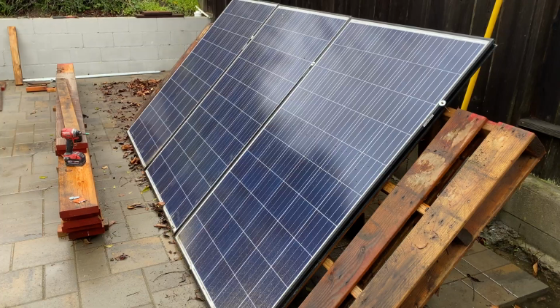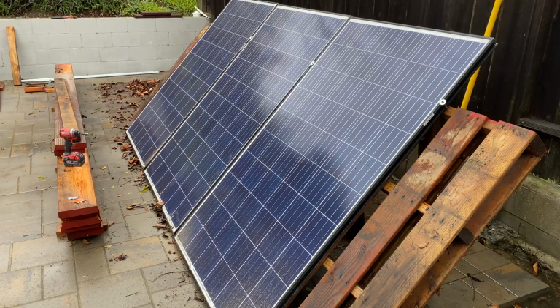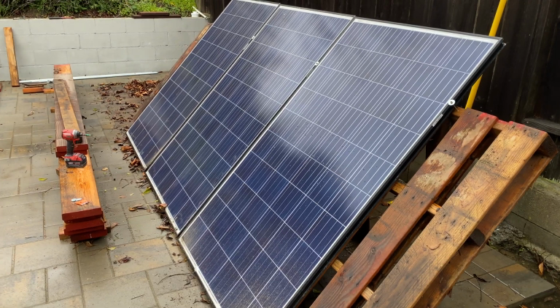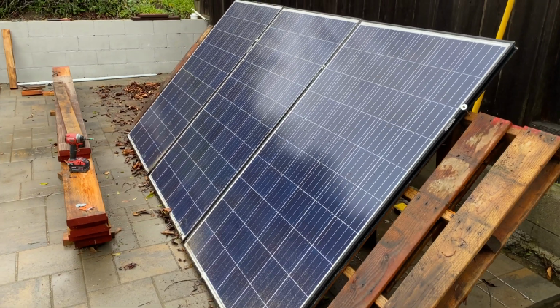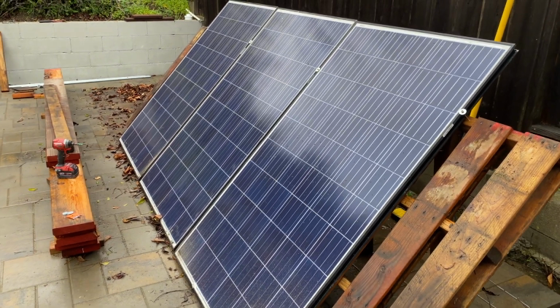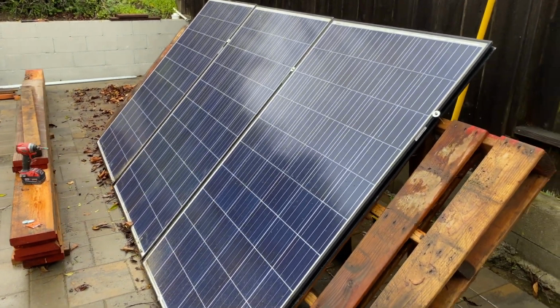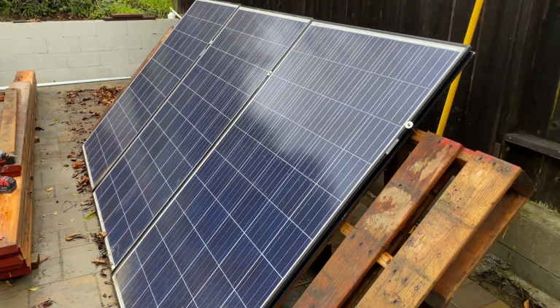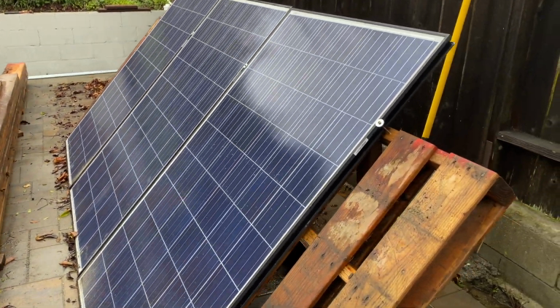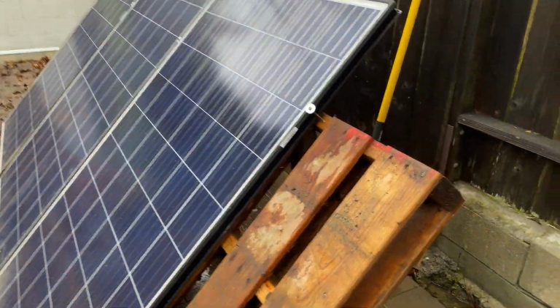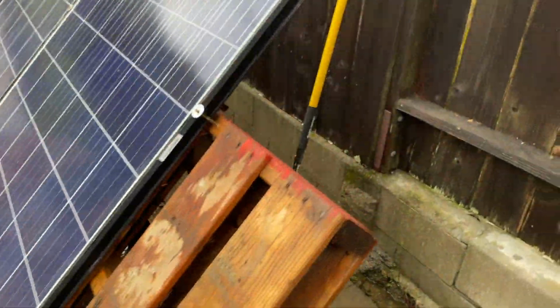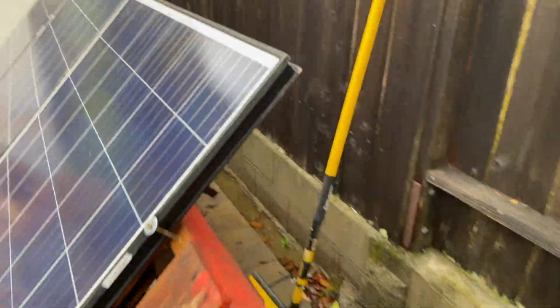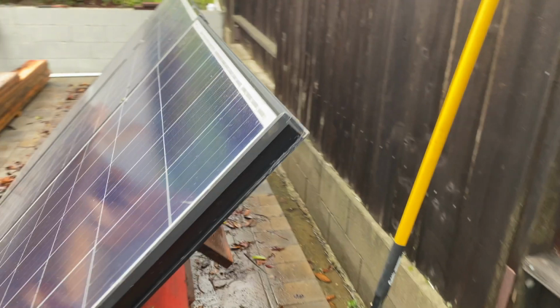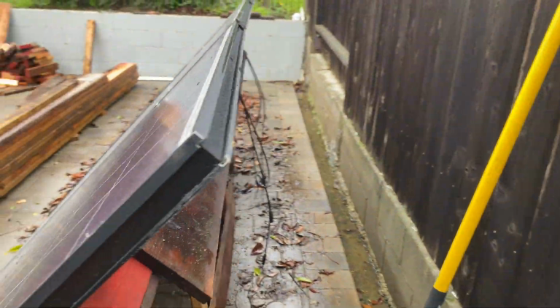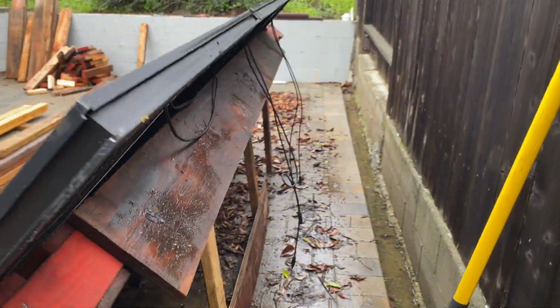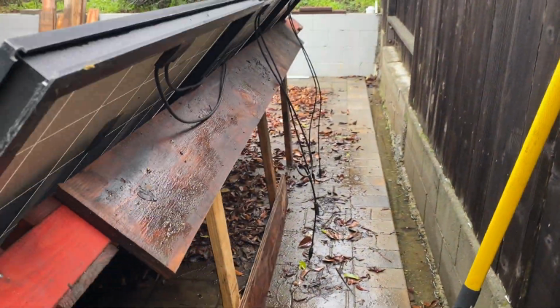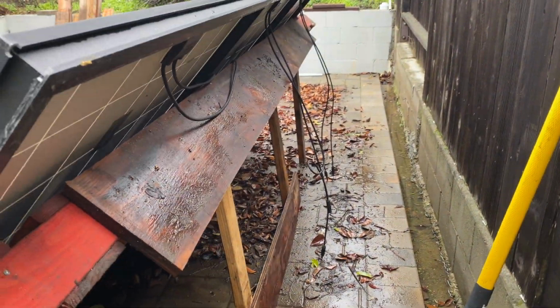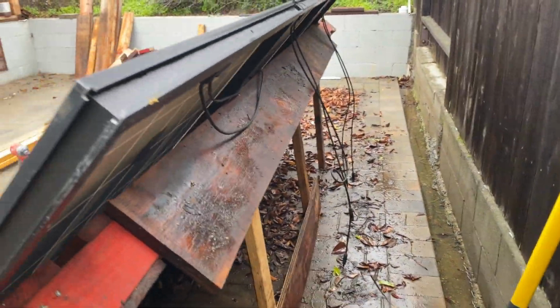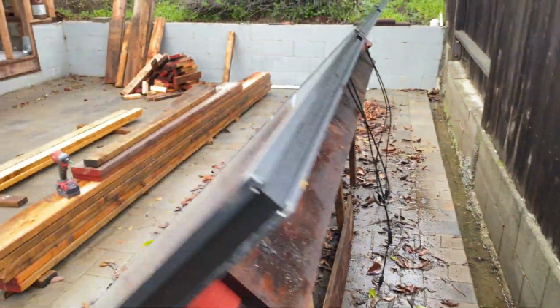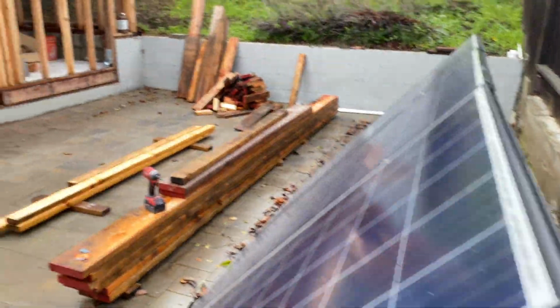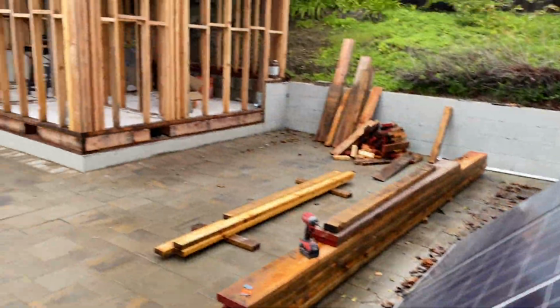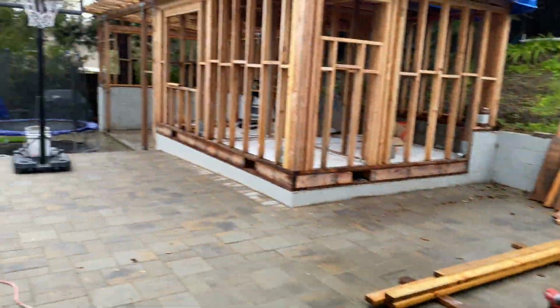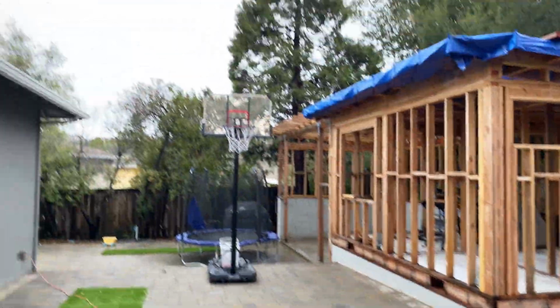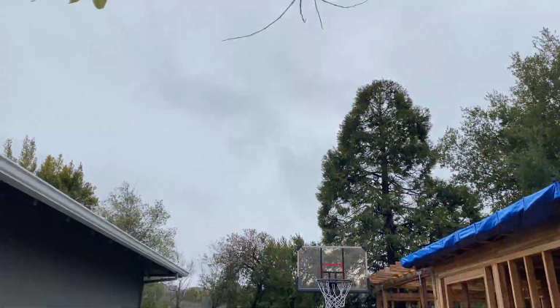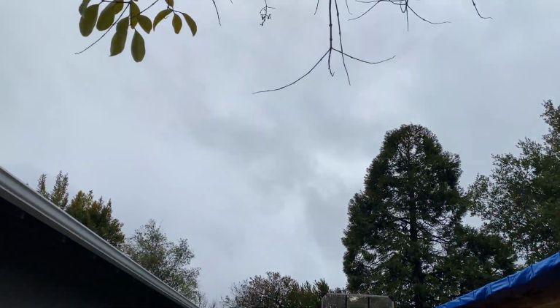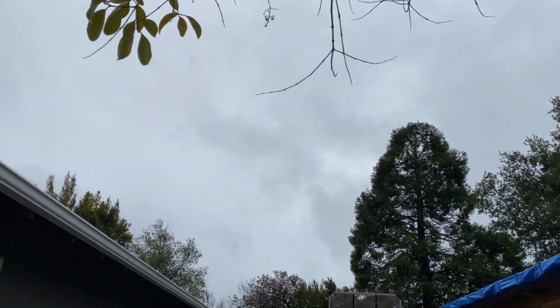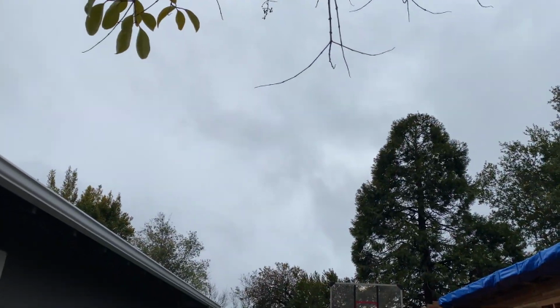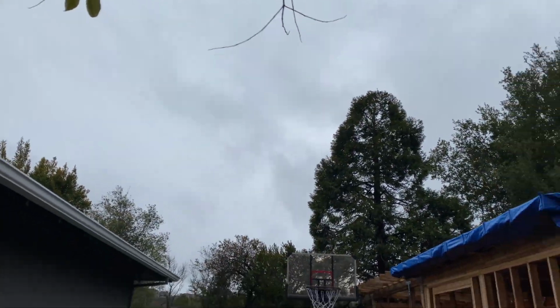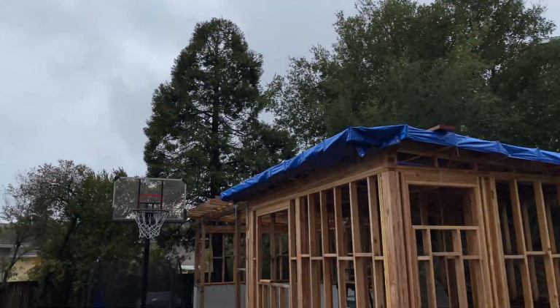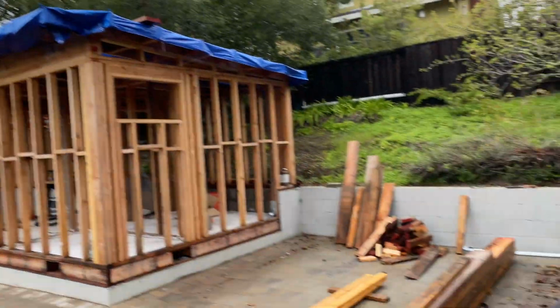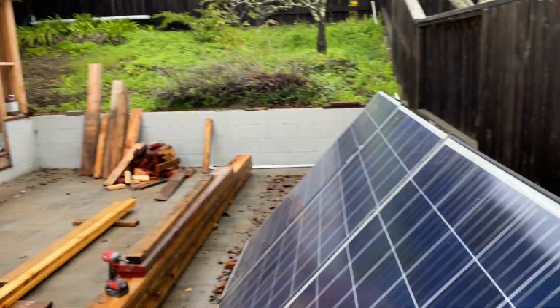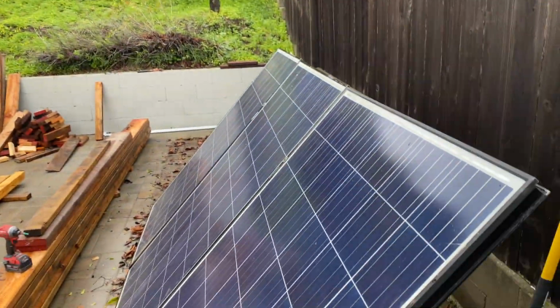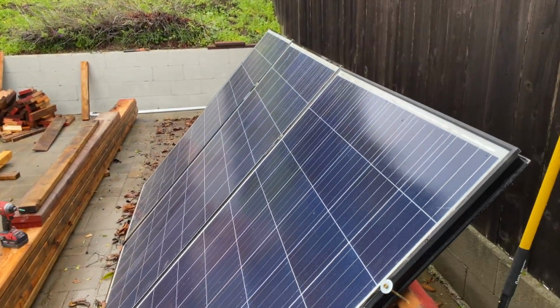The test setup is finished. I have access to all wires right here. Now I have to wait for sun and we'll start the tests.